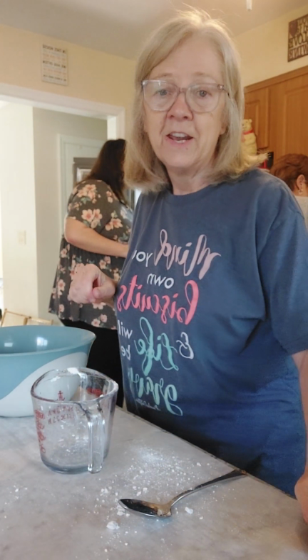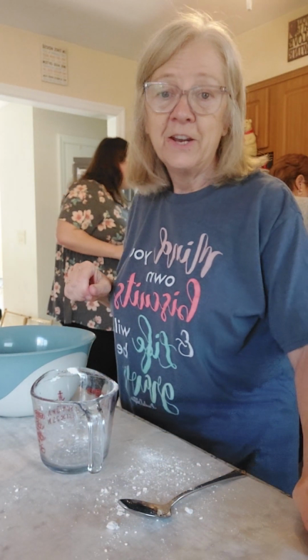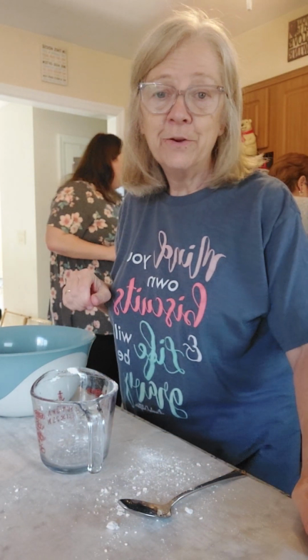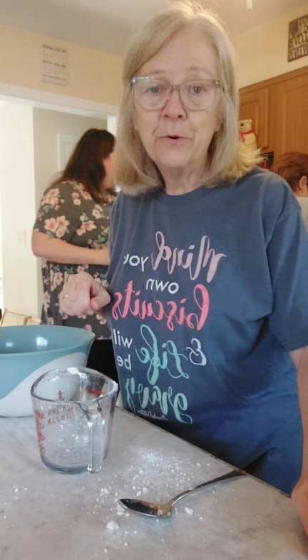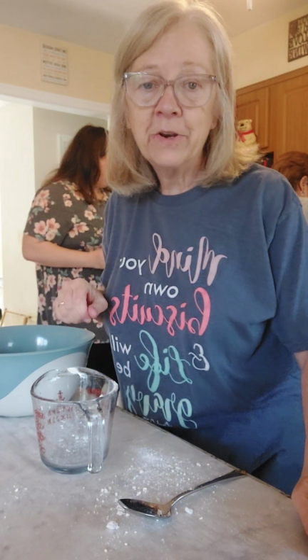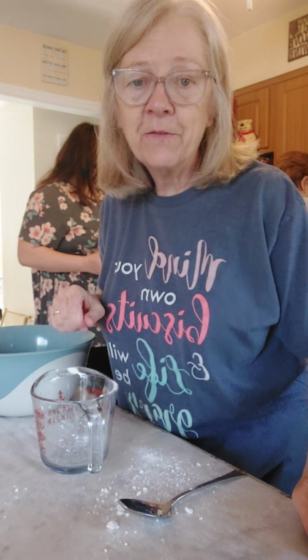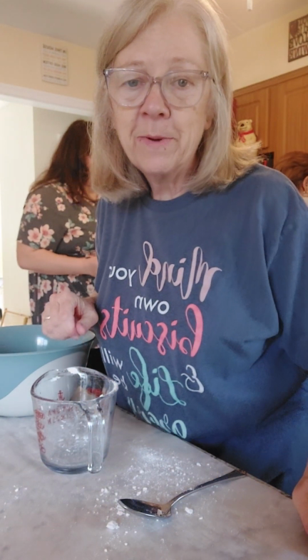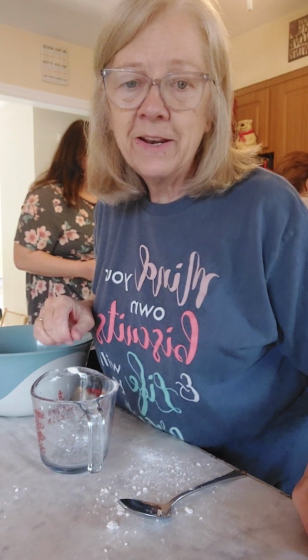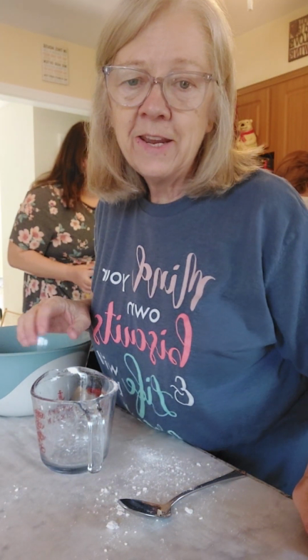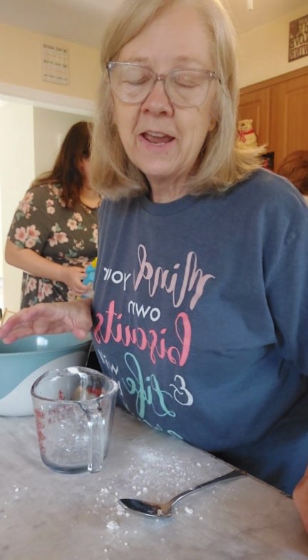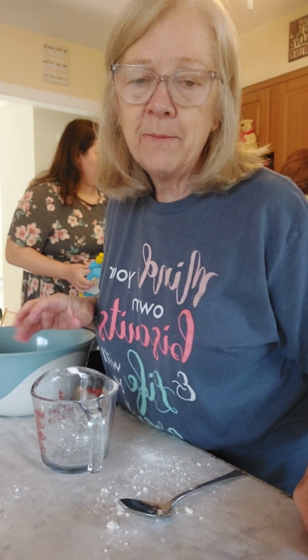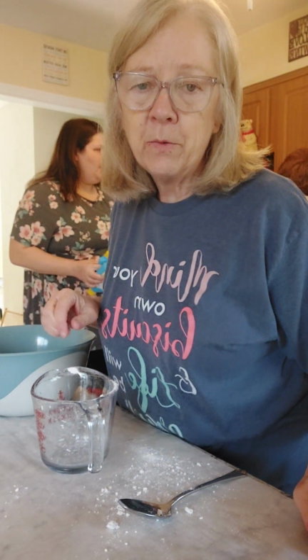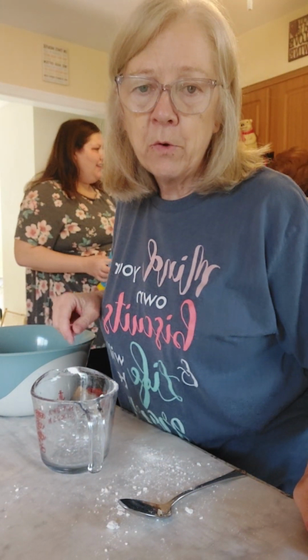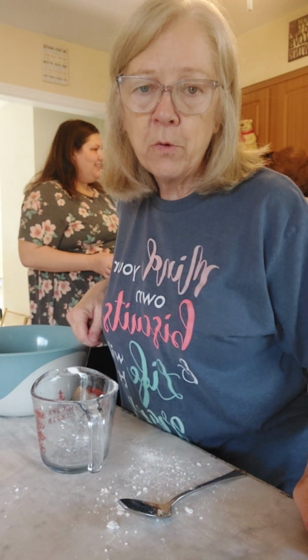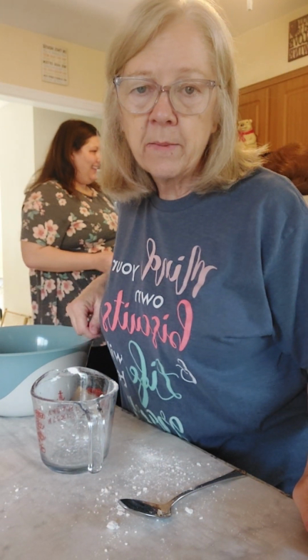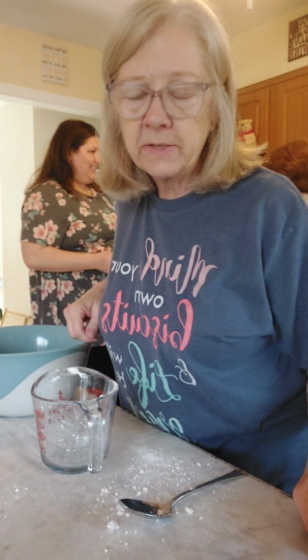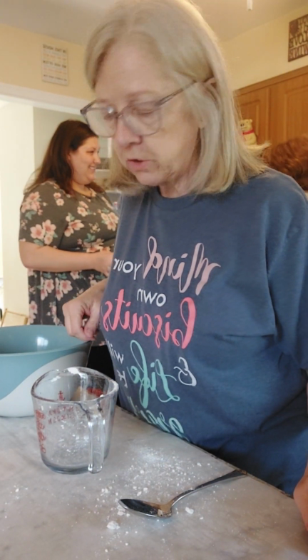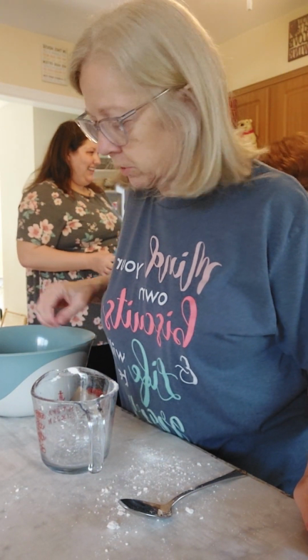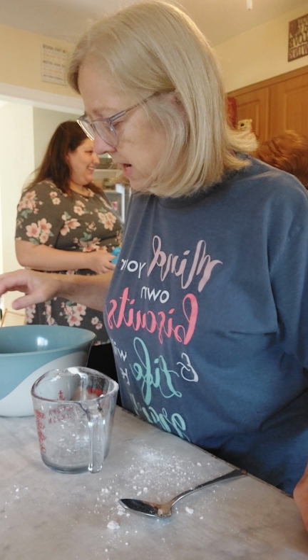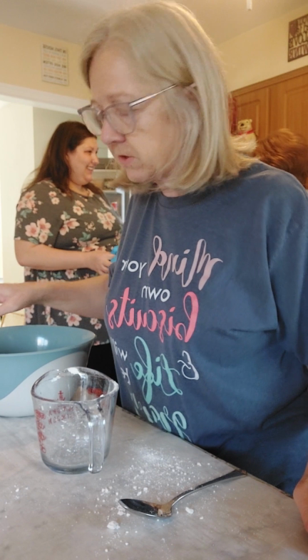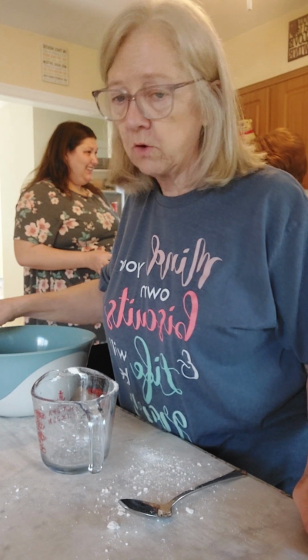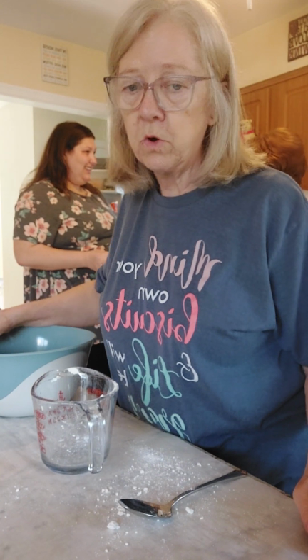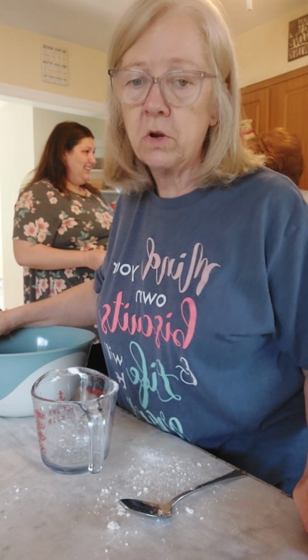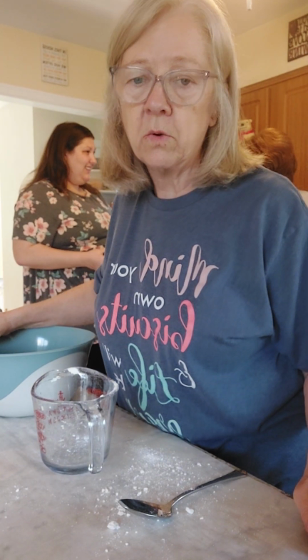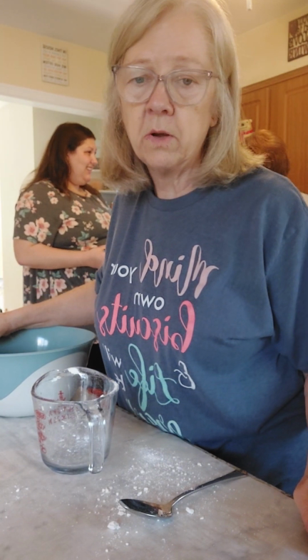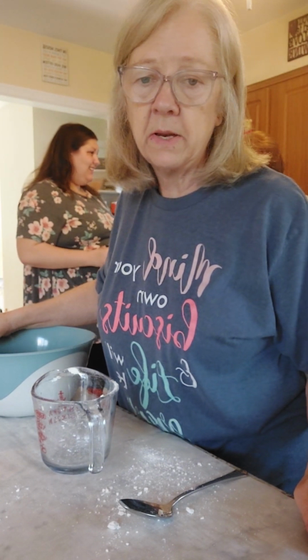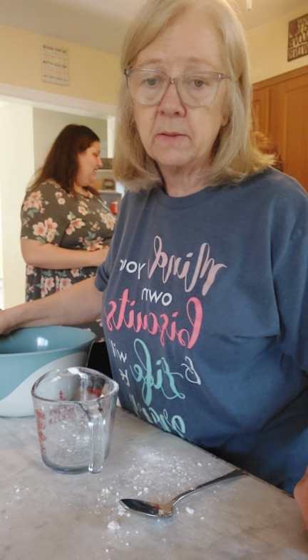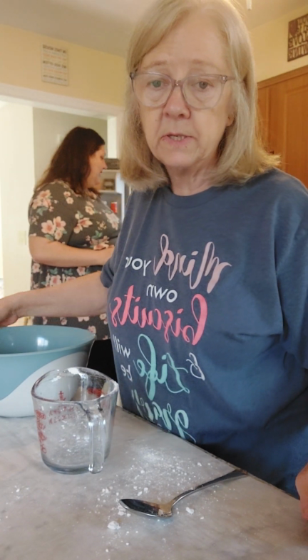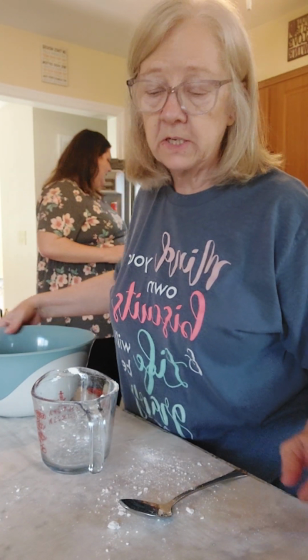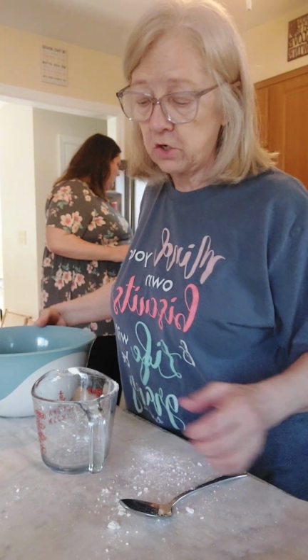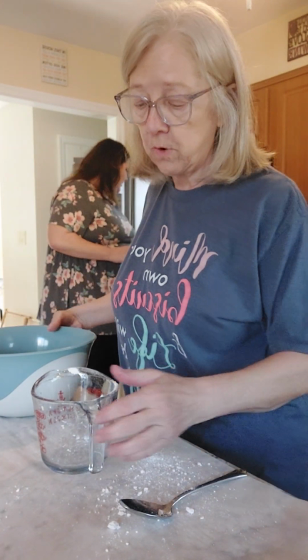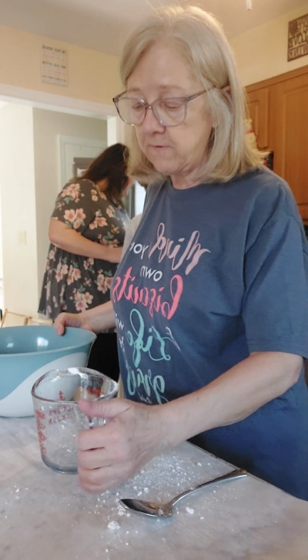Good morning everybody. I am in Reno at my sister's house and we're getting ready to mix some biscuits and gravy.